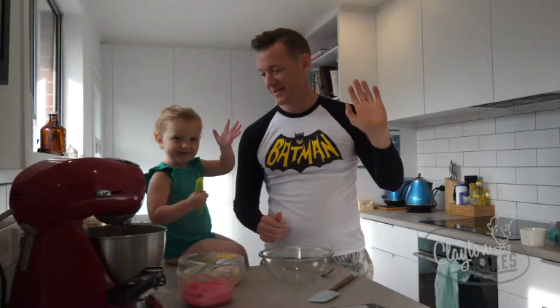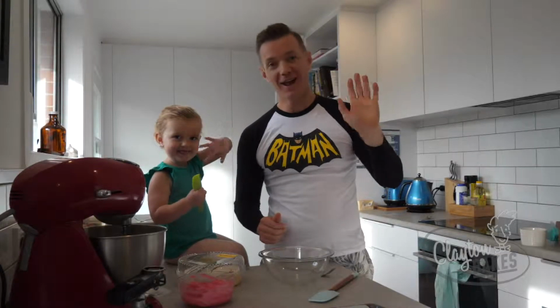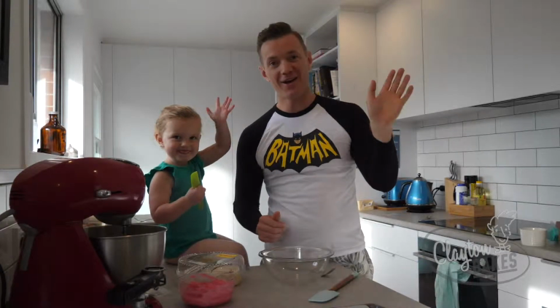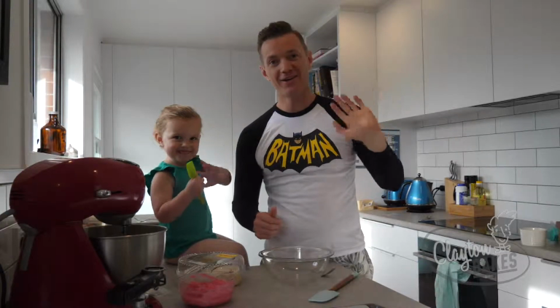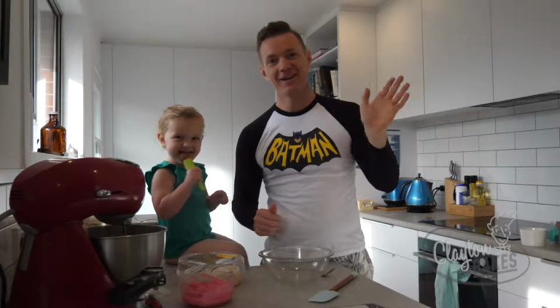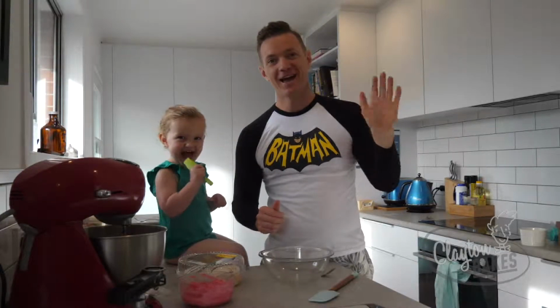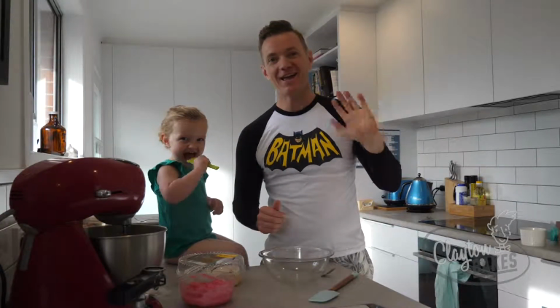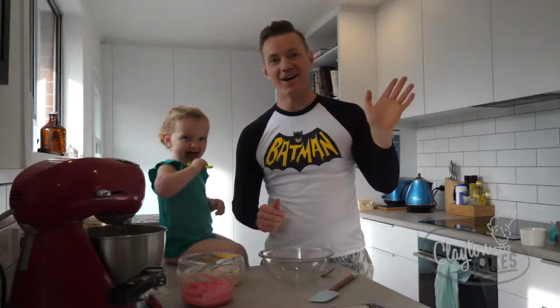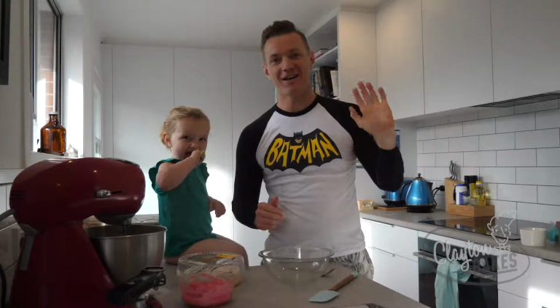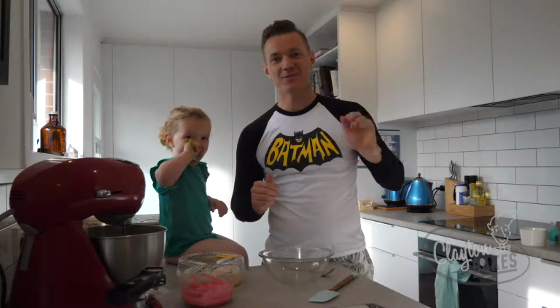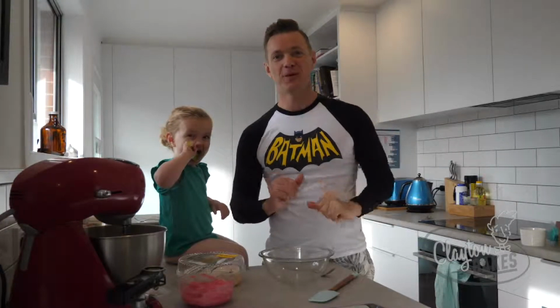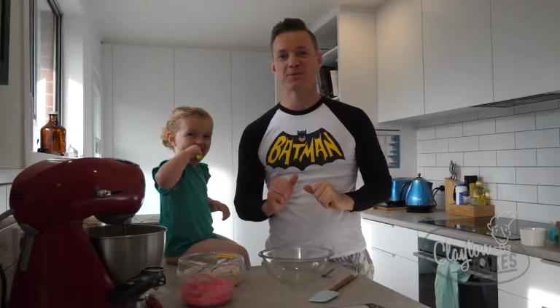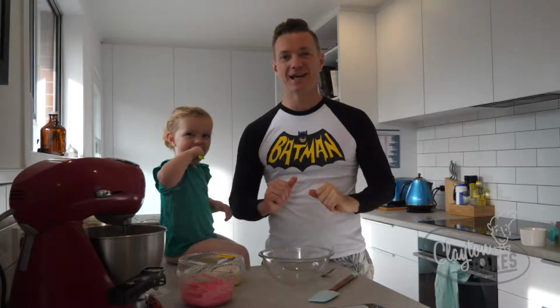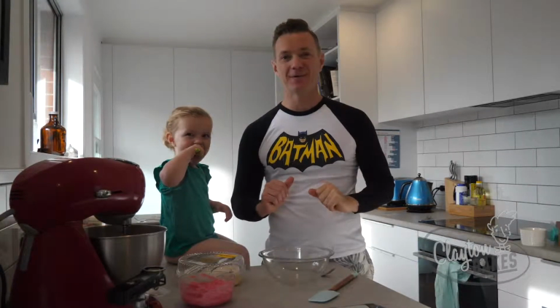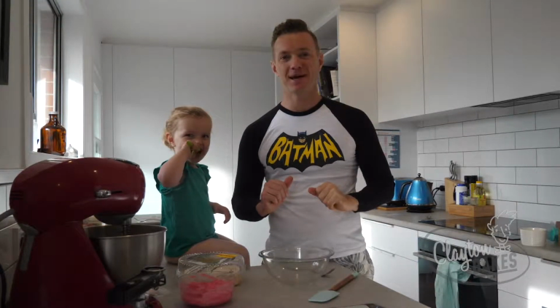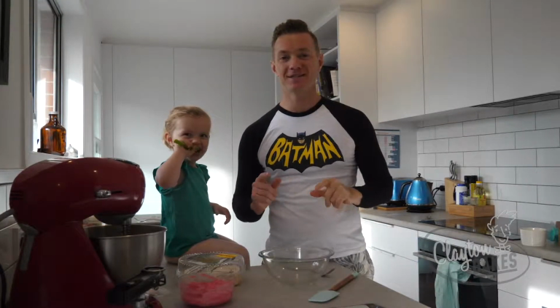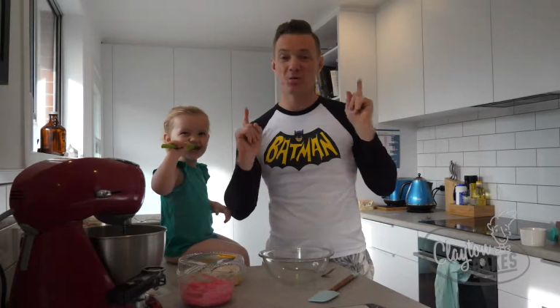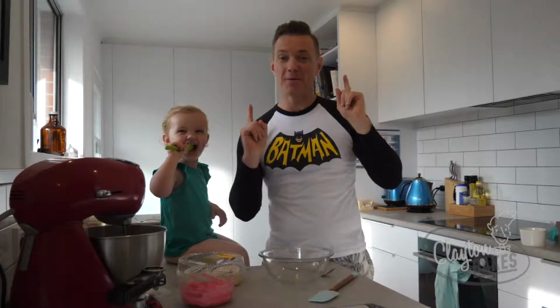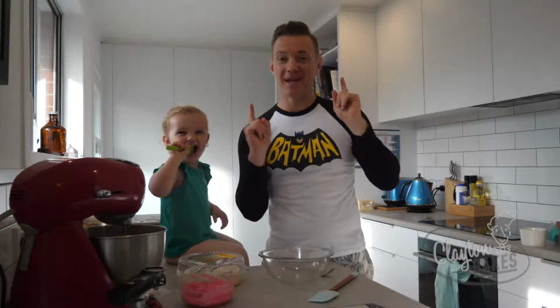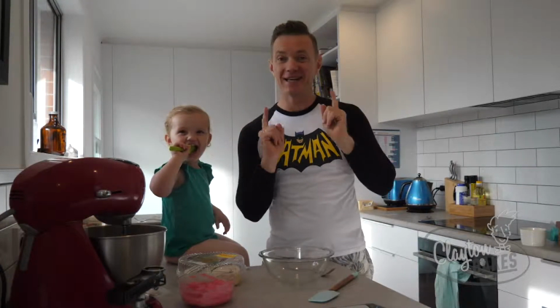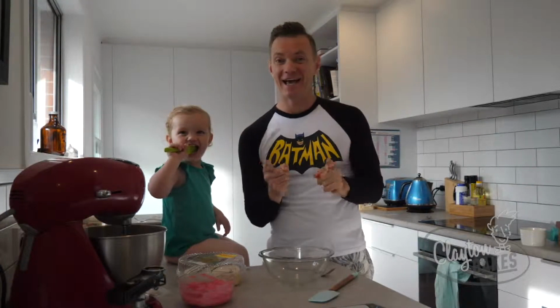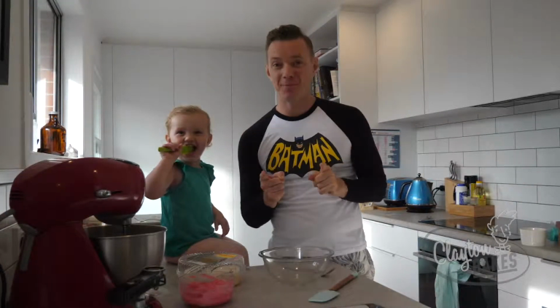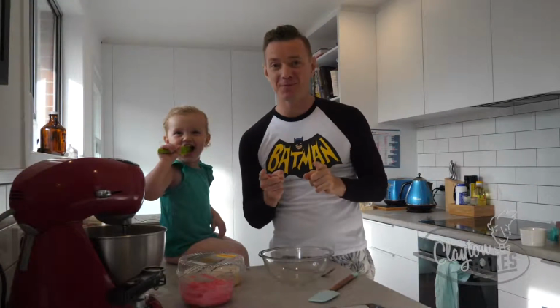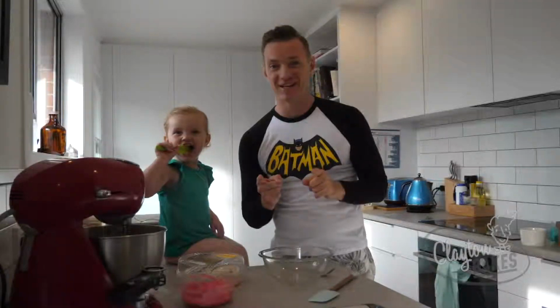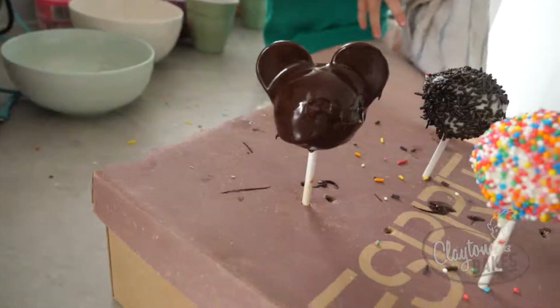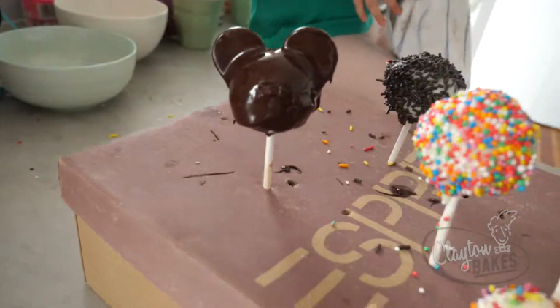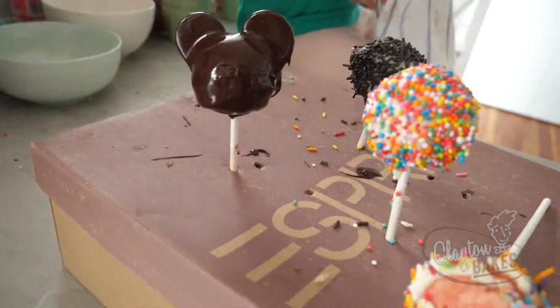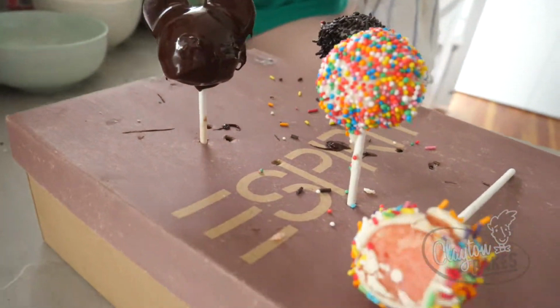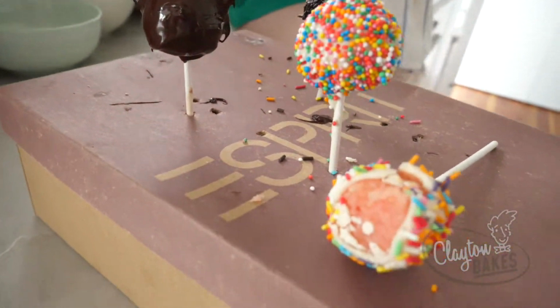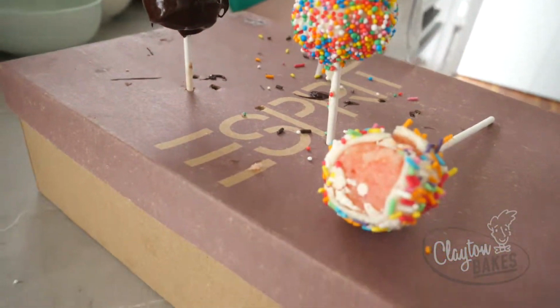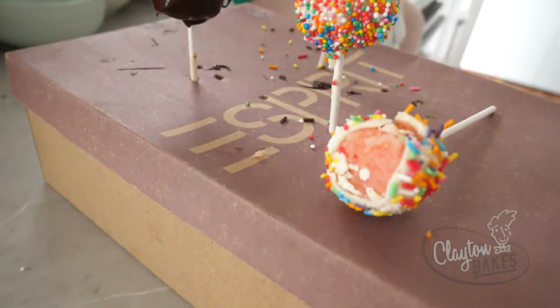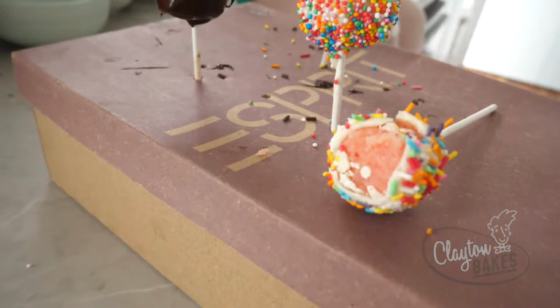Hello, hey guys, welcome to Clayton Bakes. We're making cake pops today. Now you might not know what they are,